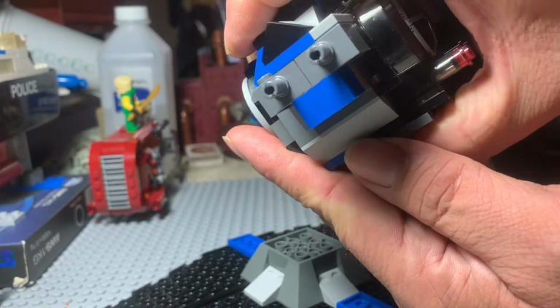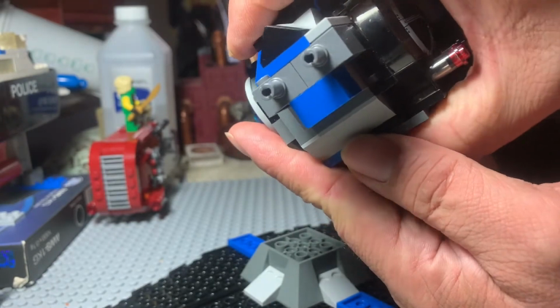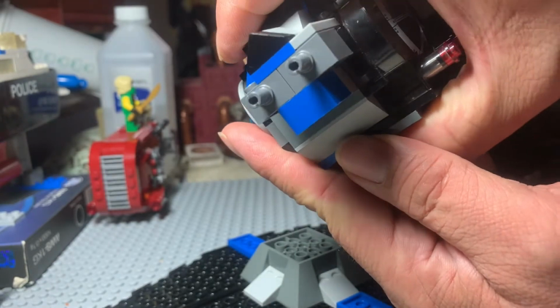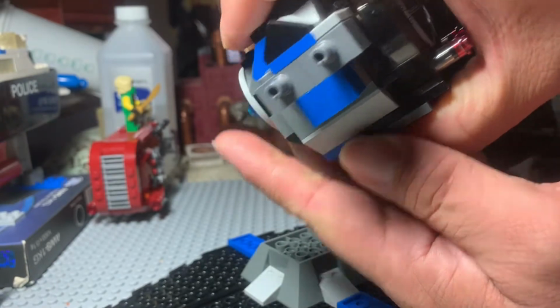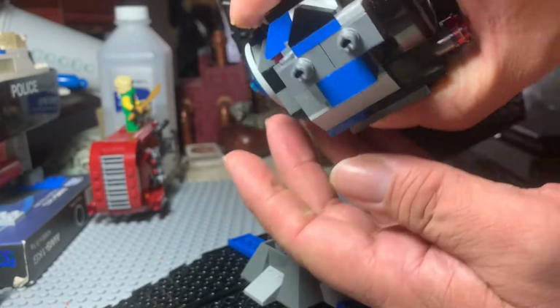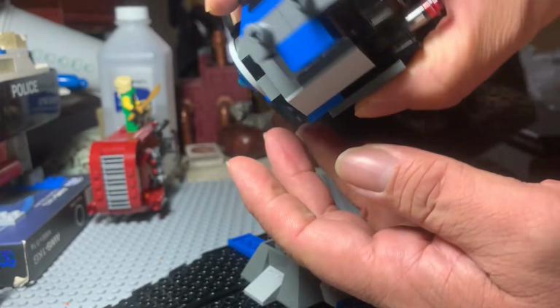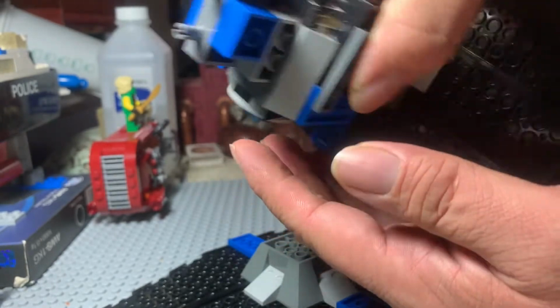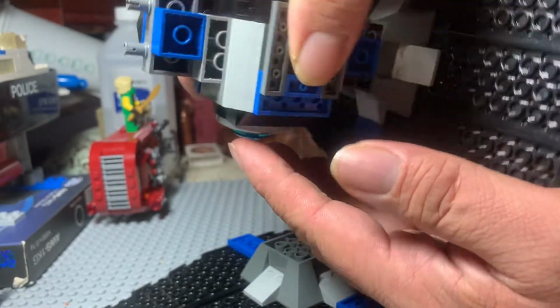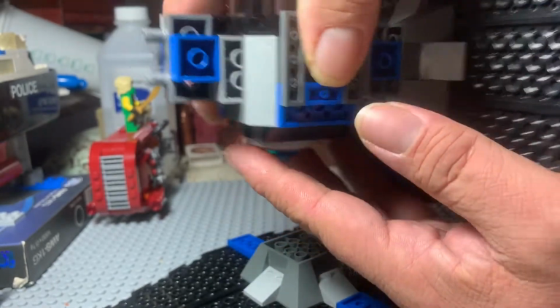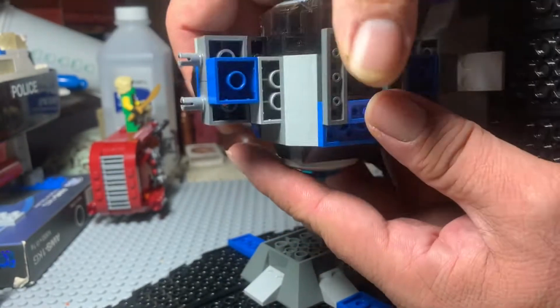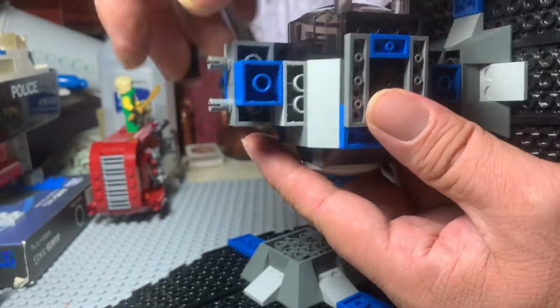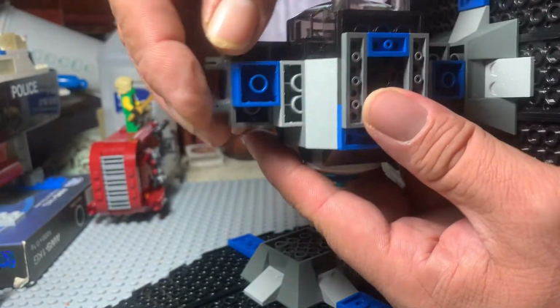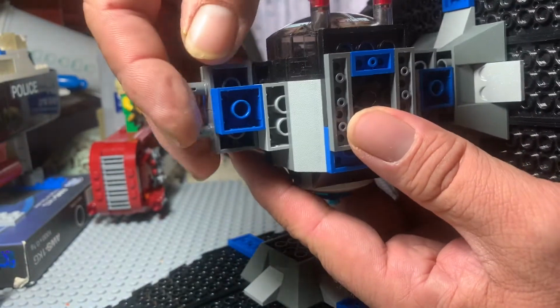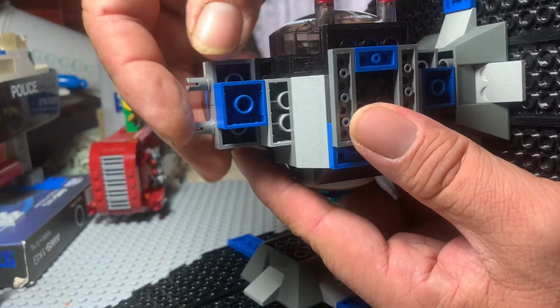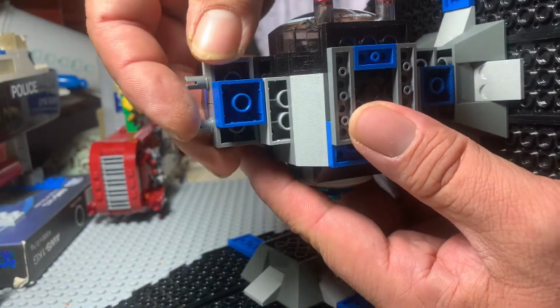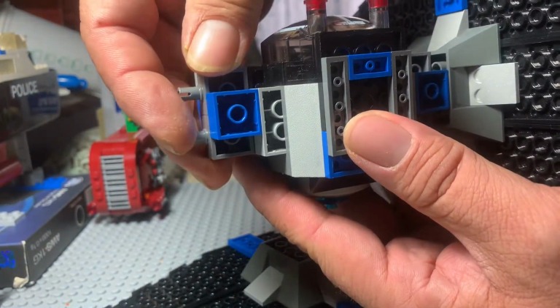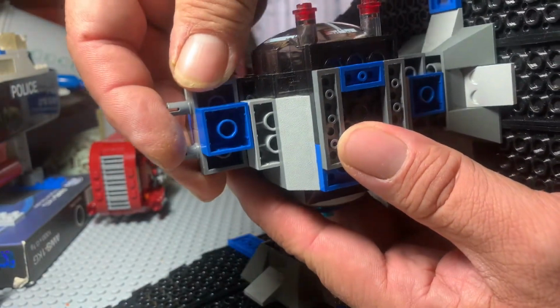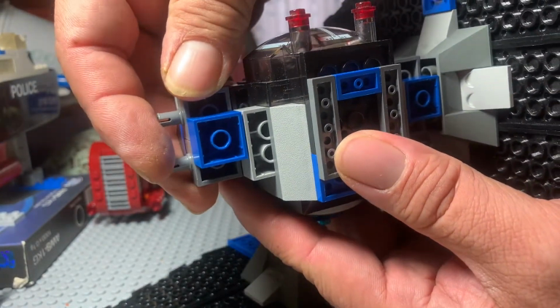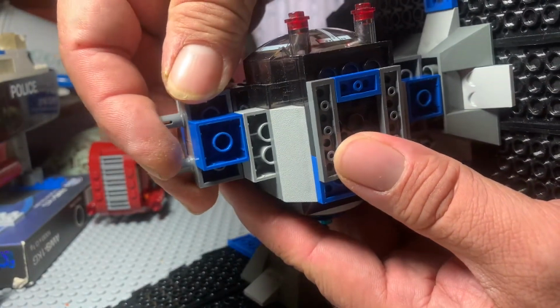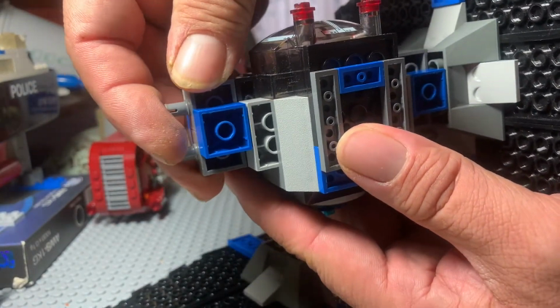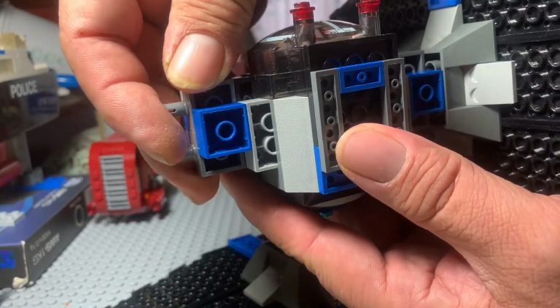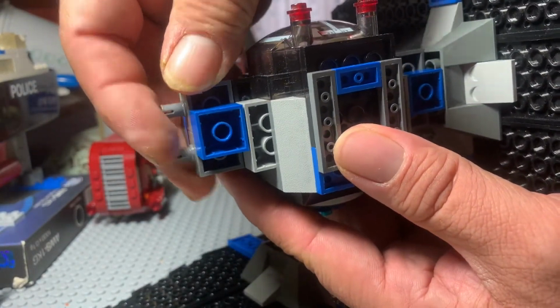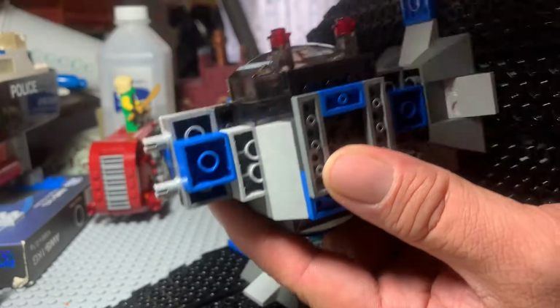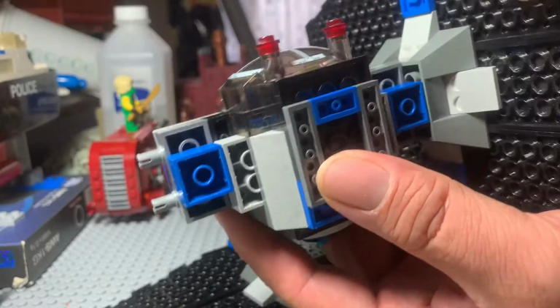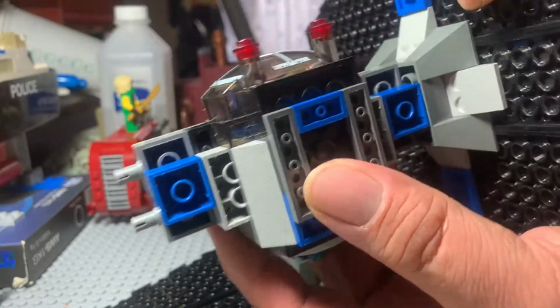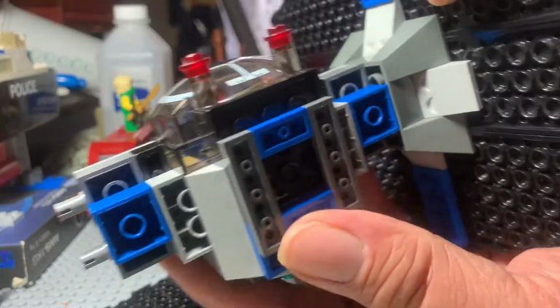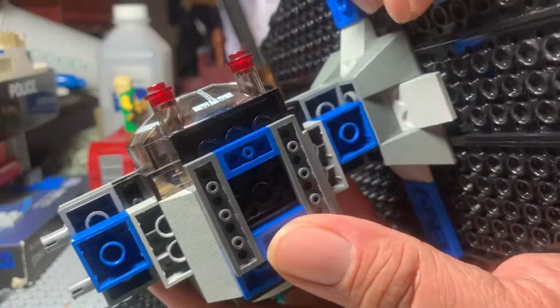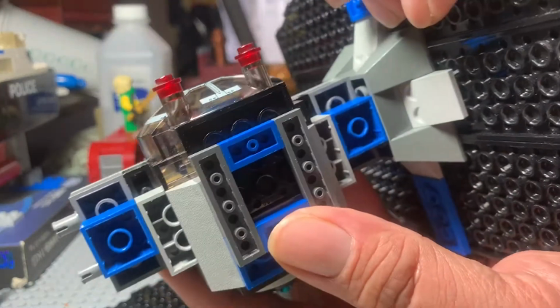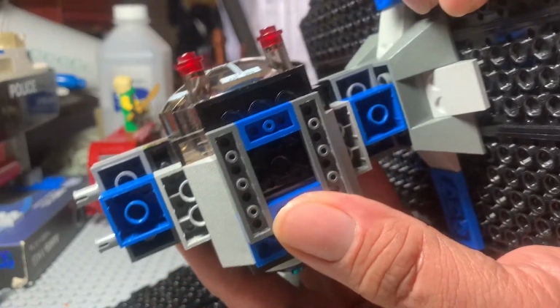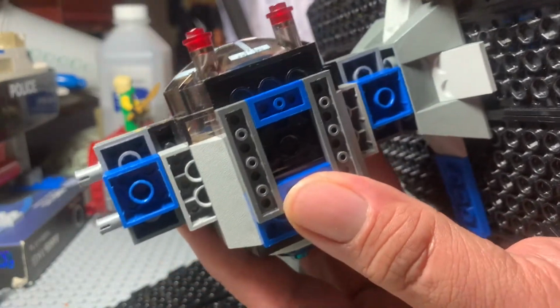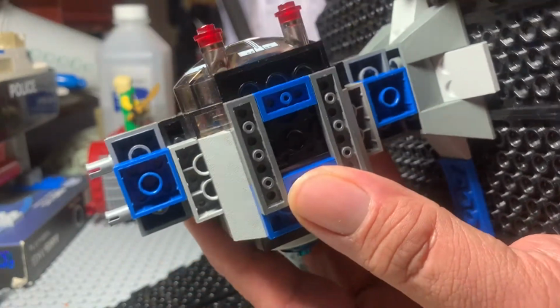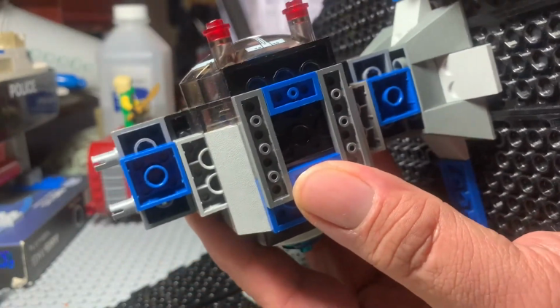It's a squeaky build. The other part is down here. See how that flexes? See that?